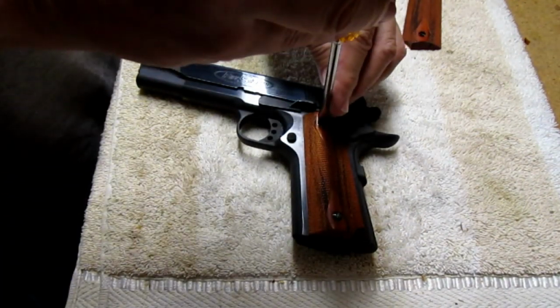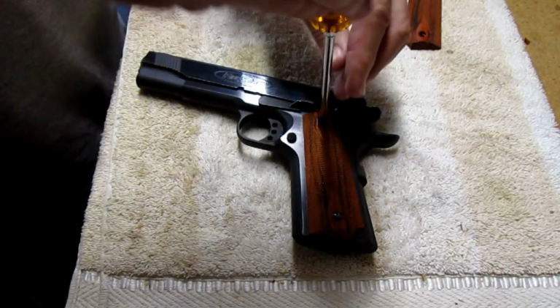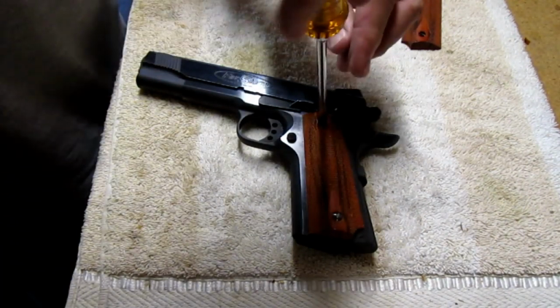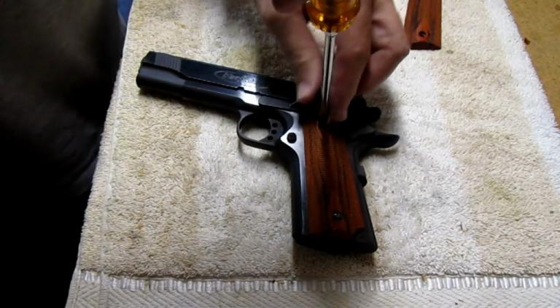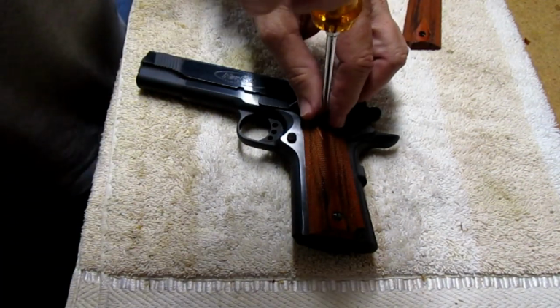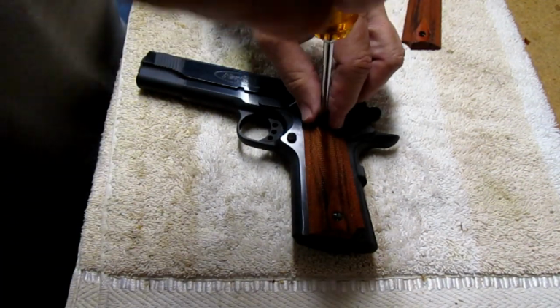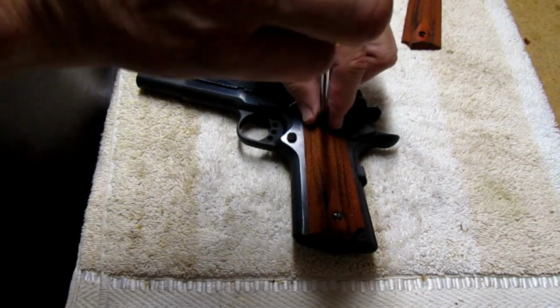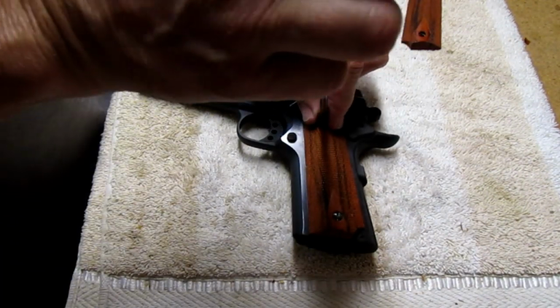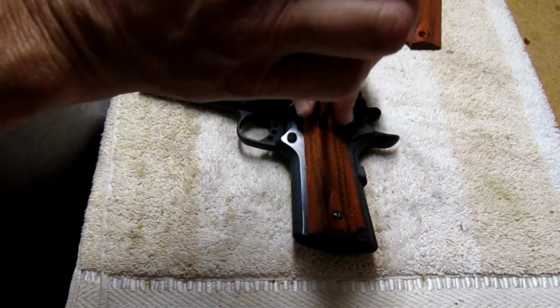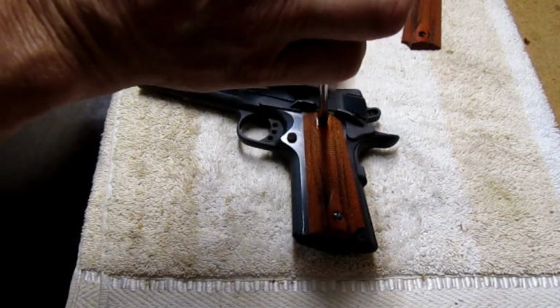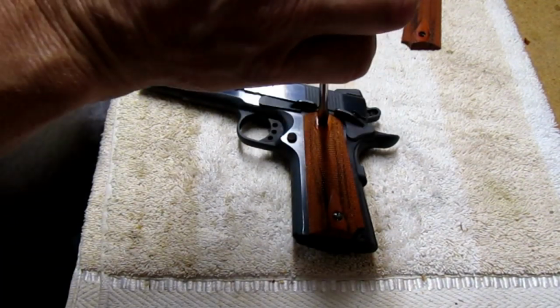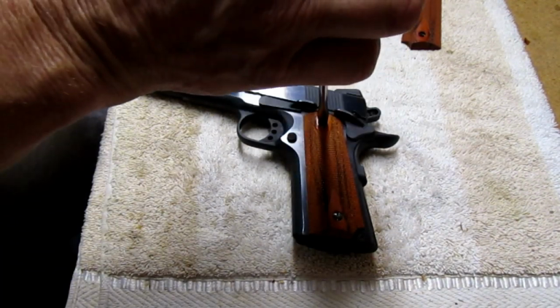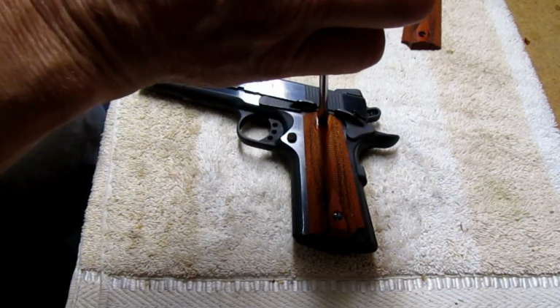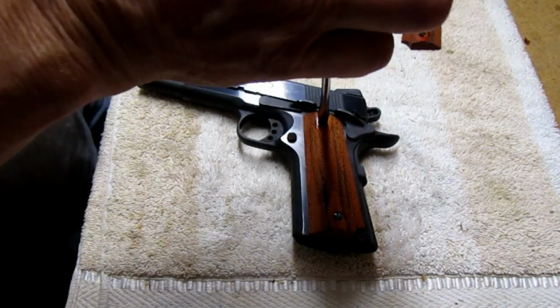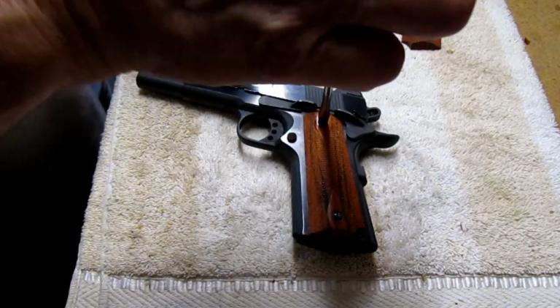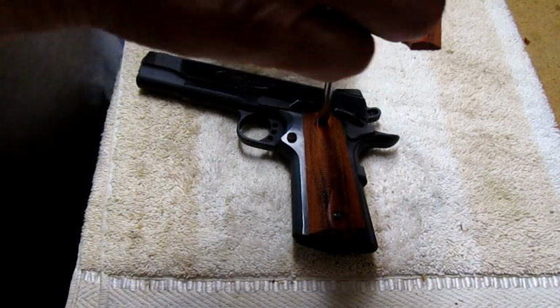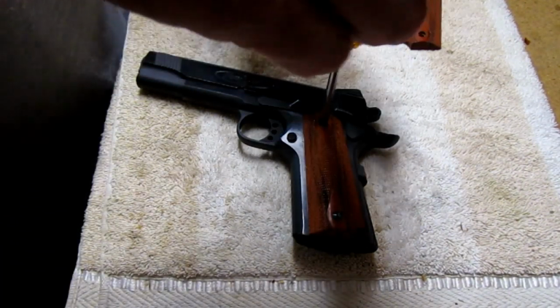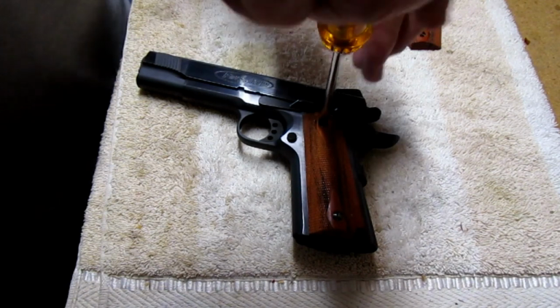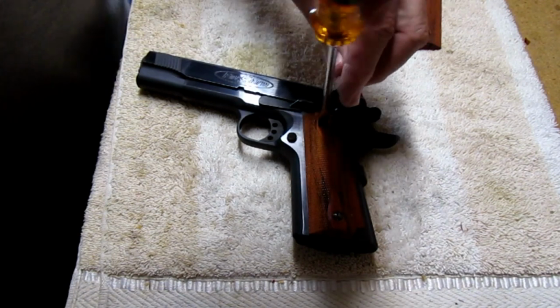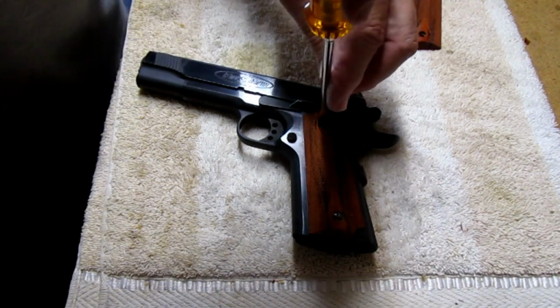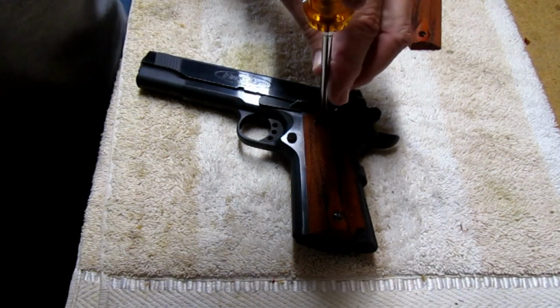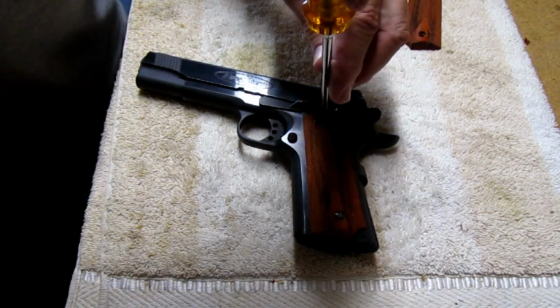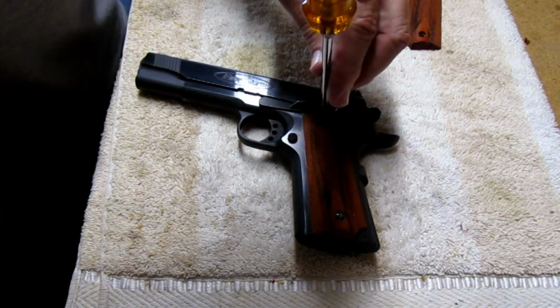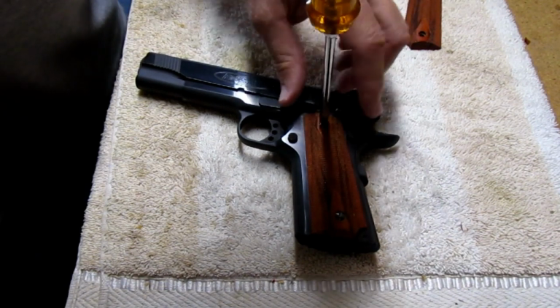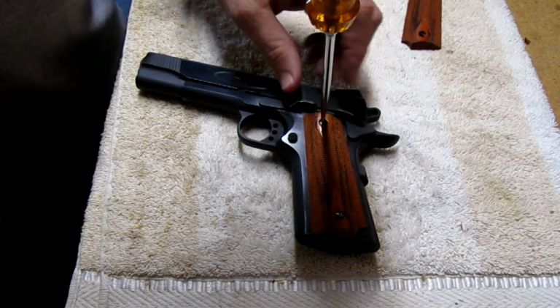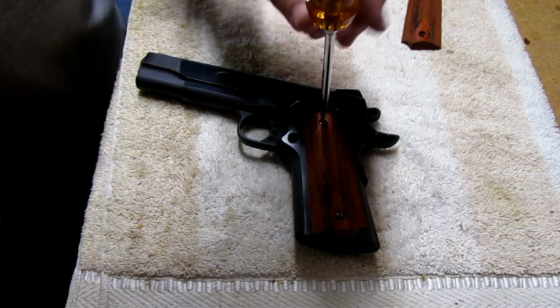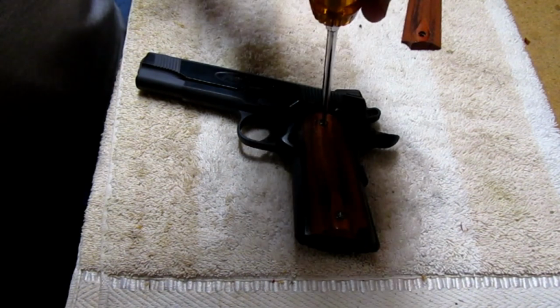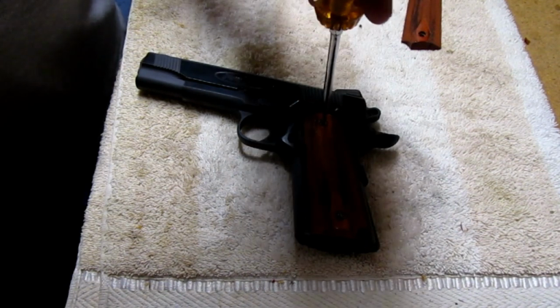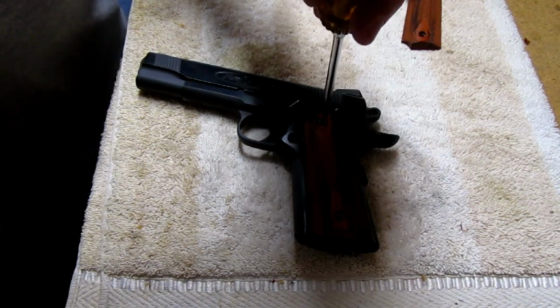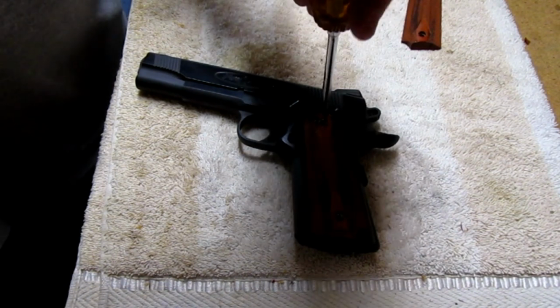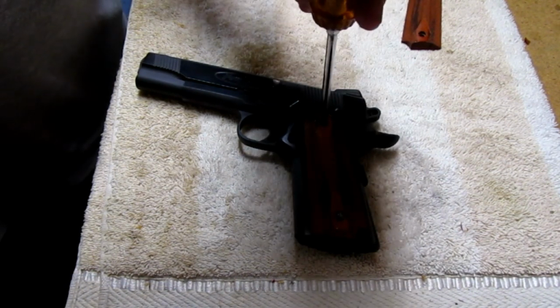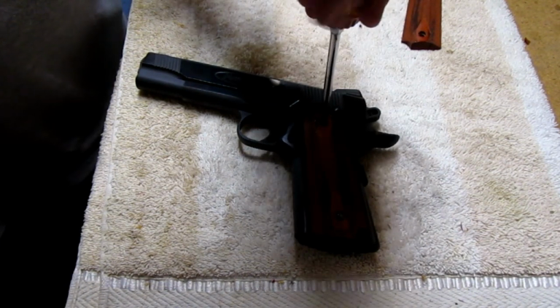And for all you safety Sallies out here — it is unloaded and the magazine is out.